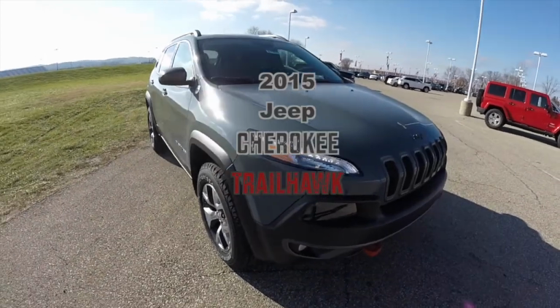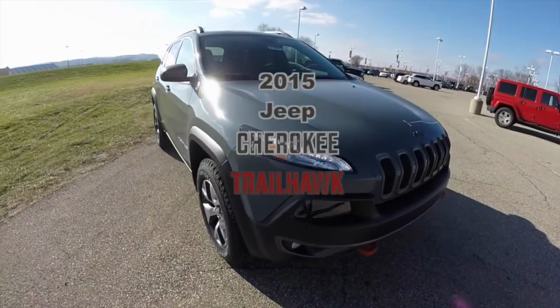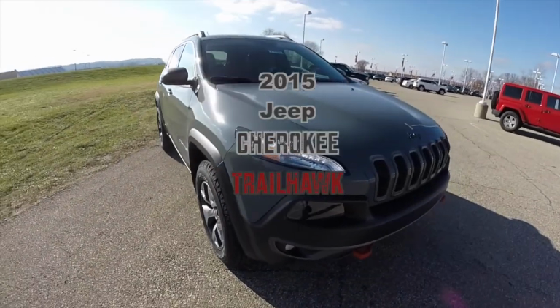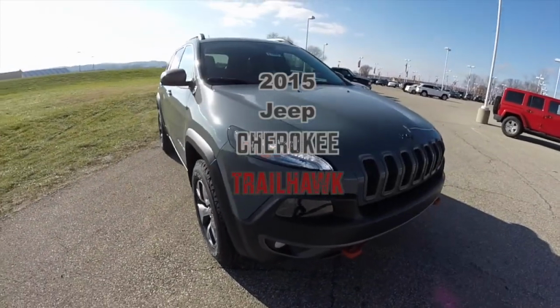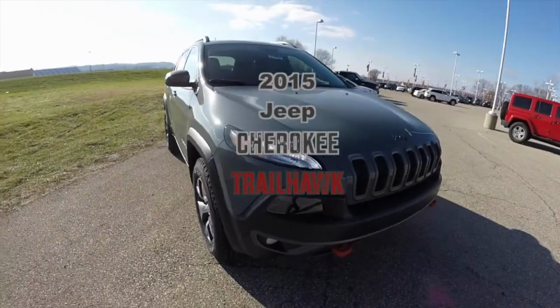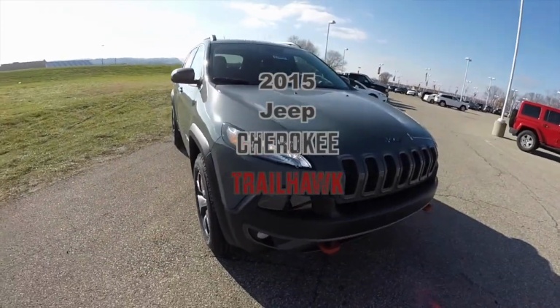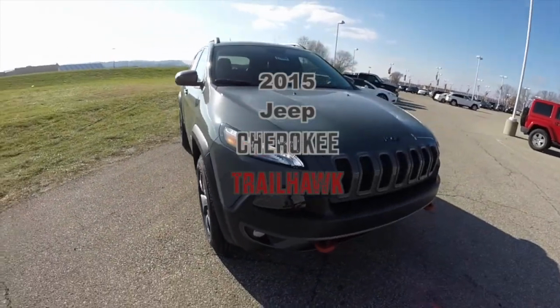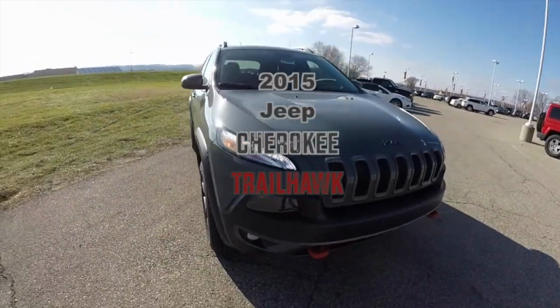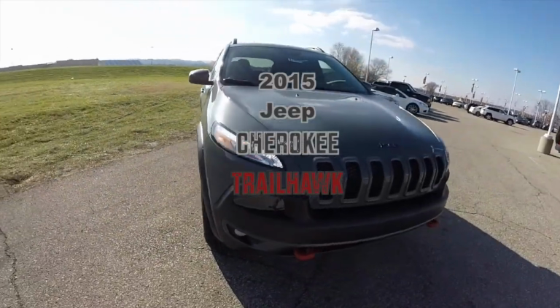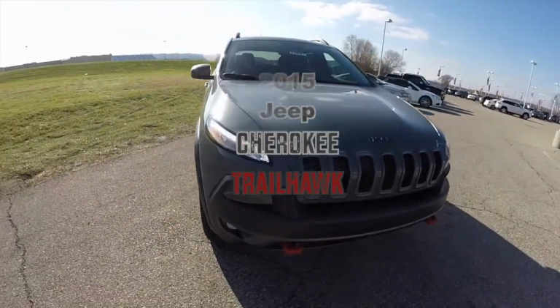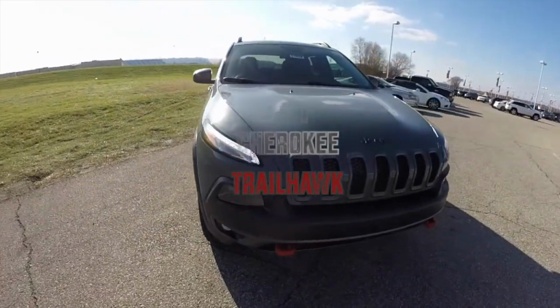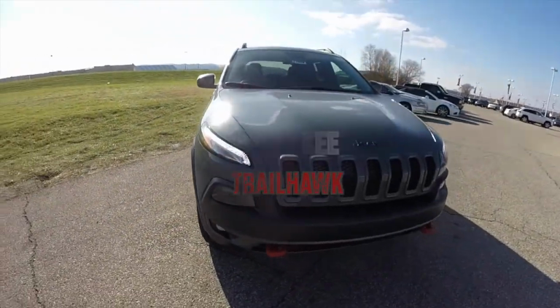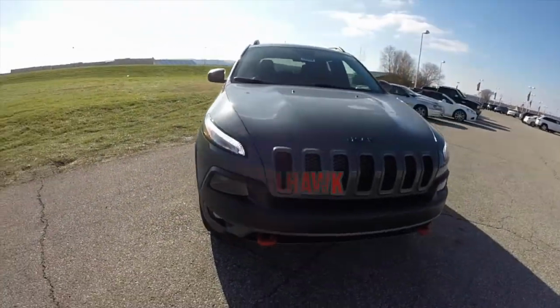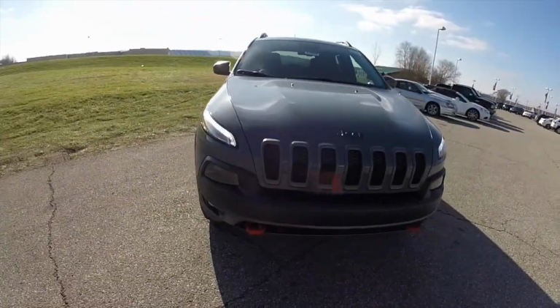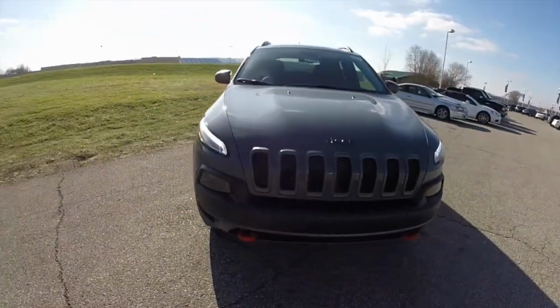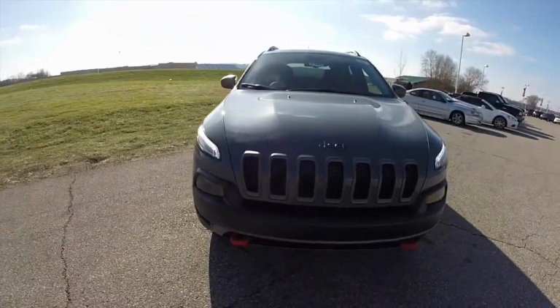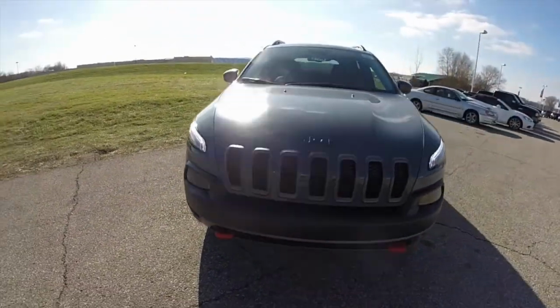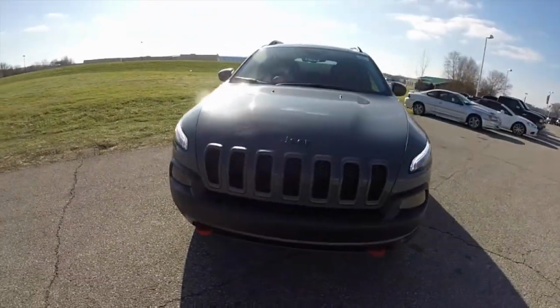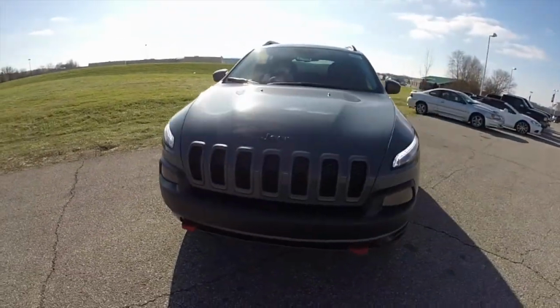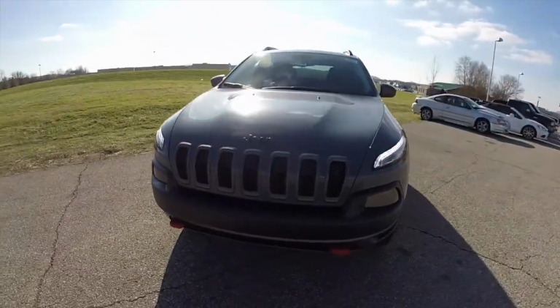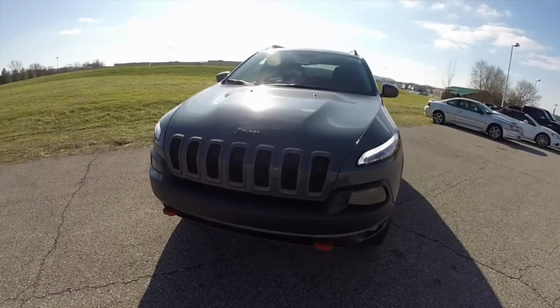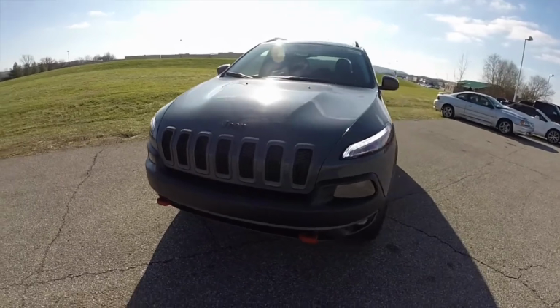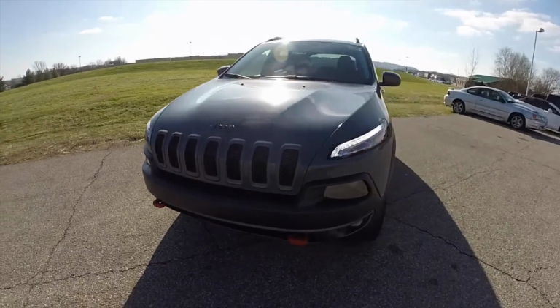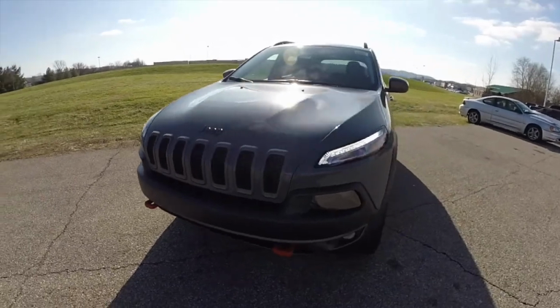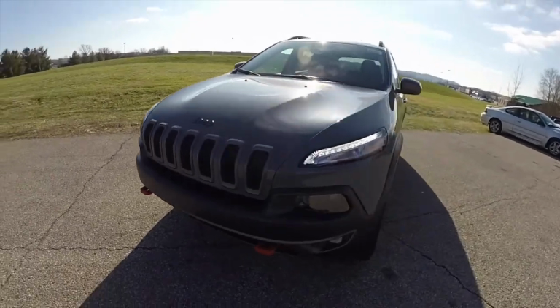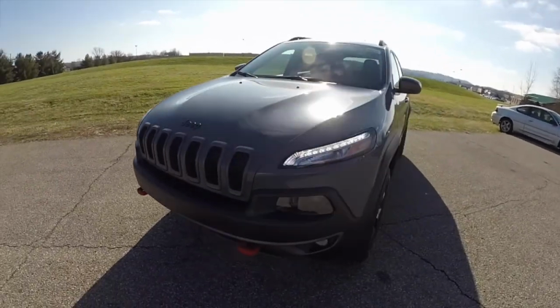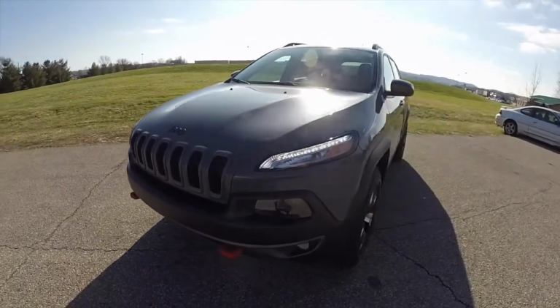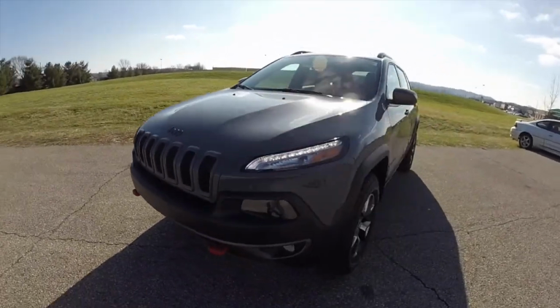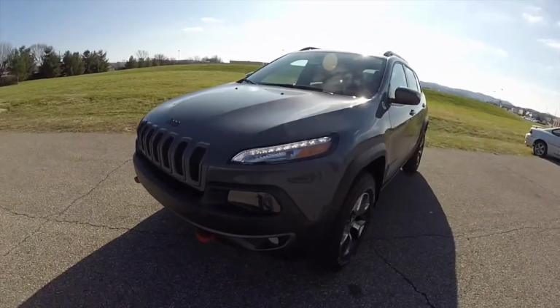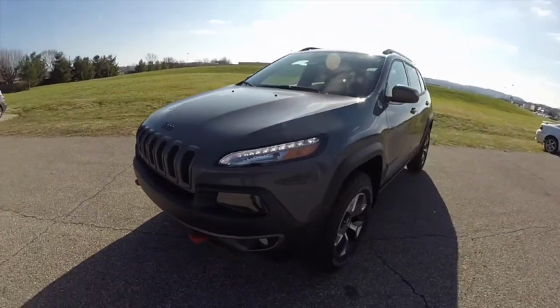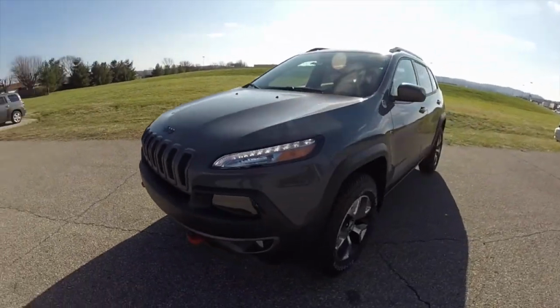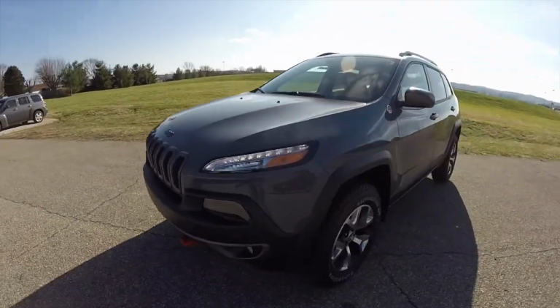Hello everyone. Today we're going to take a quick walk around look at this brand new 2015 Jeep Cherokee Trailhawk.